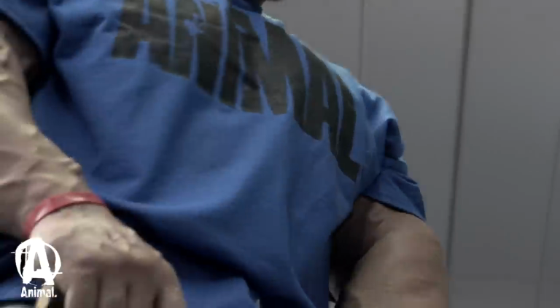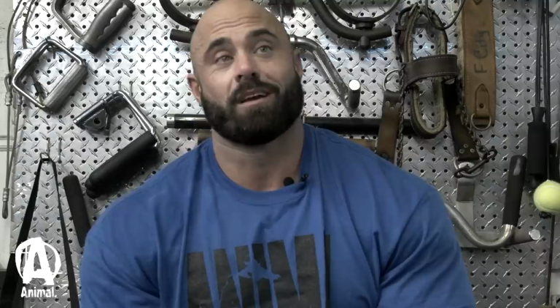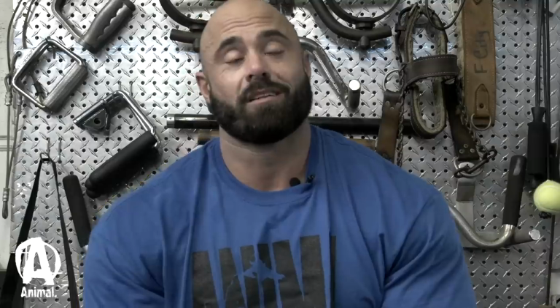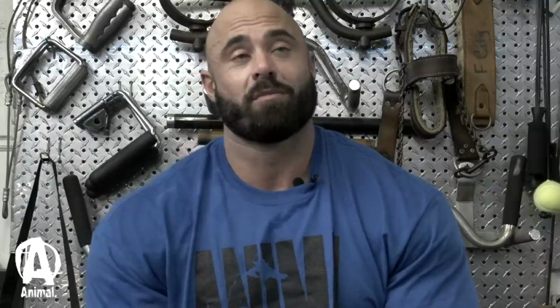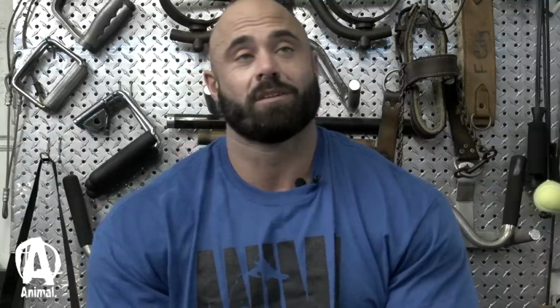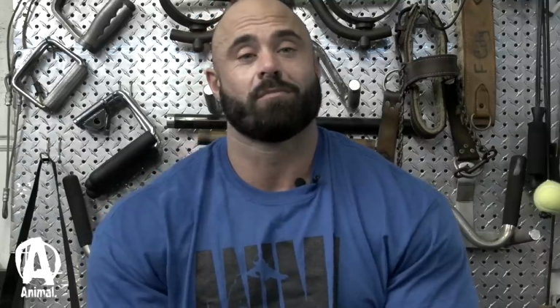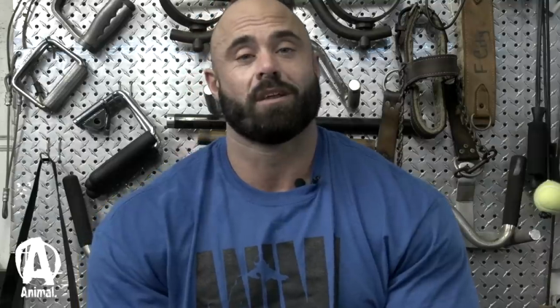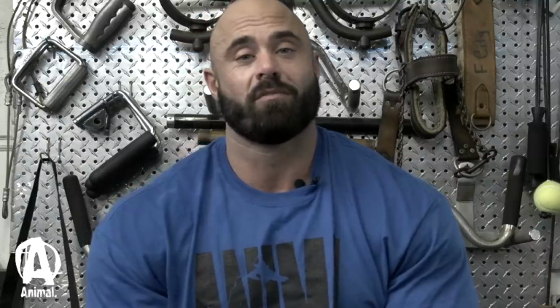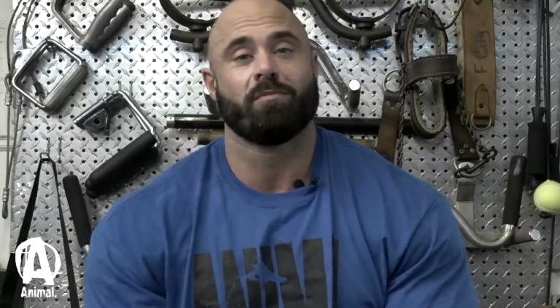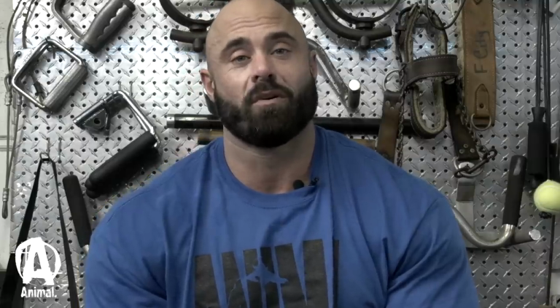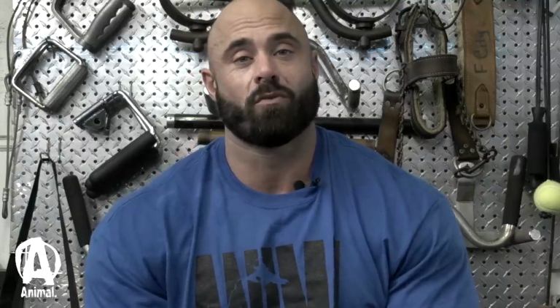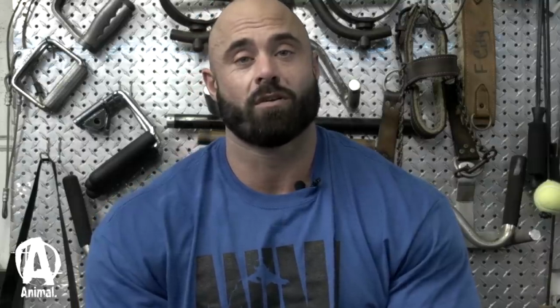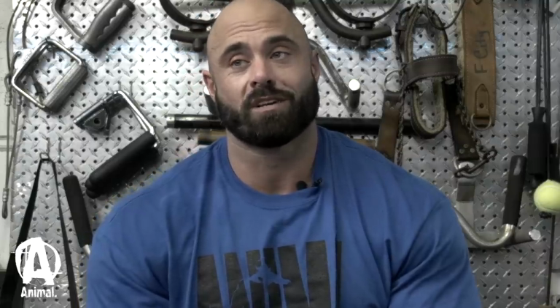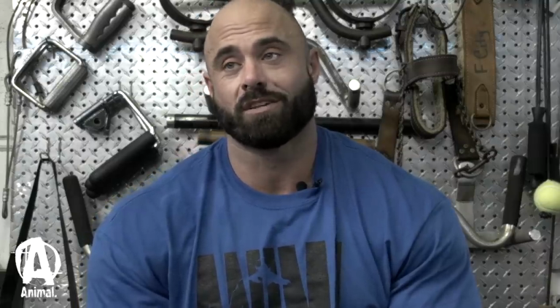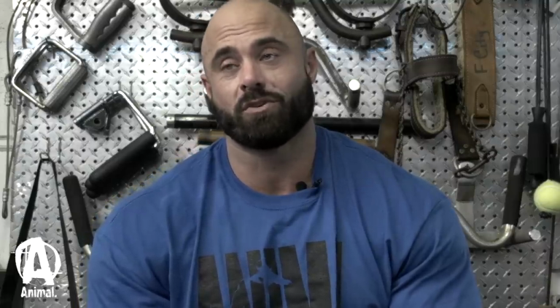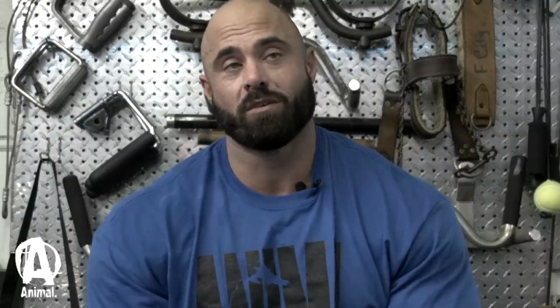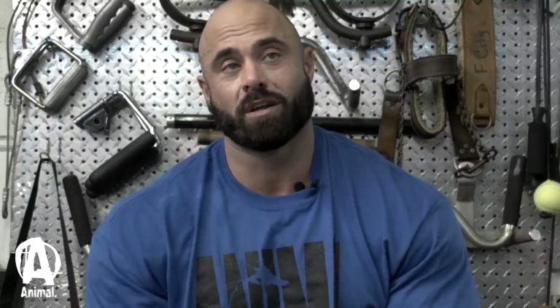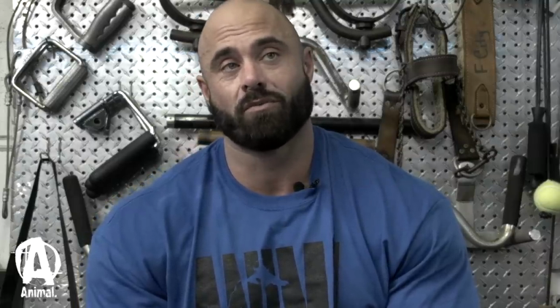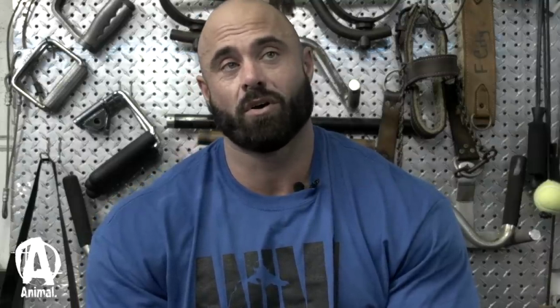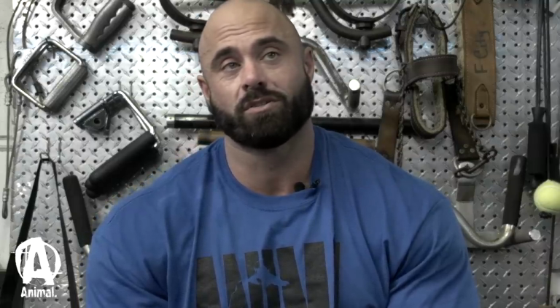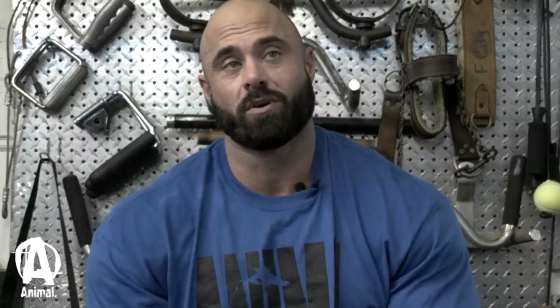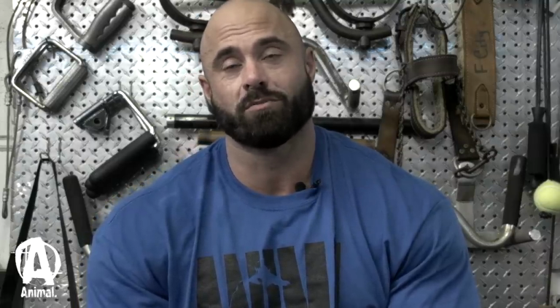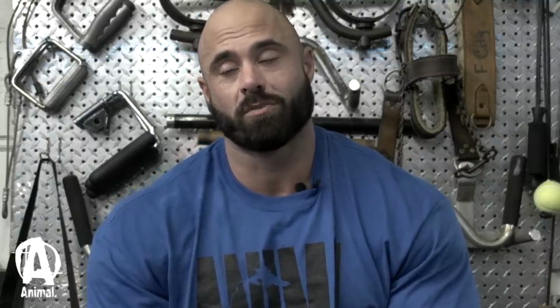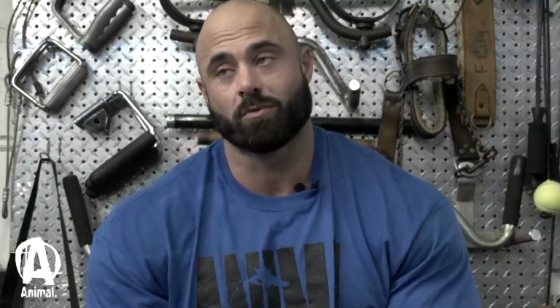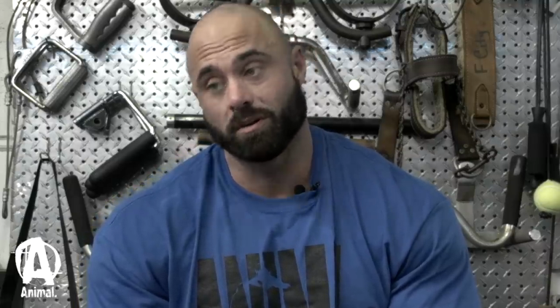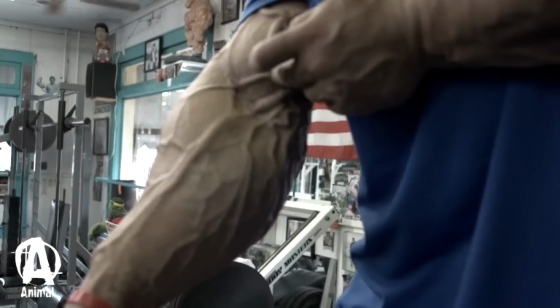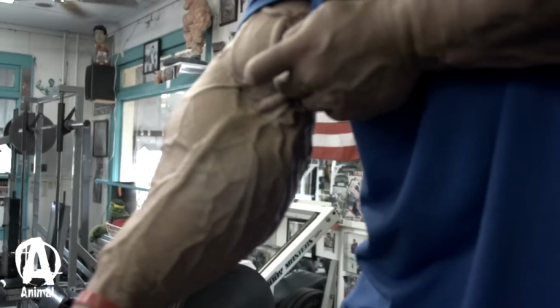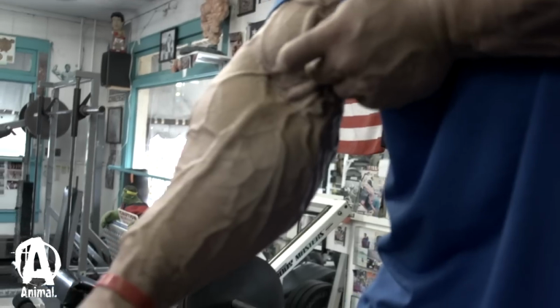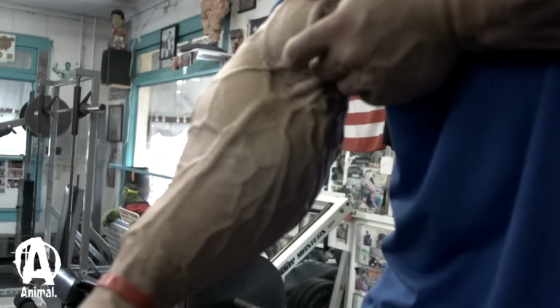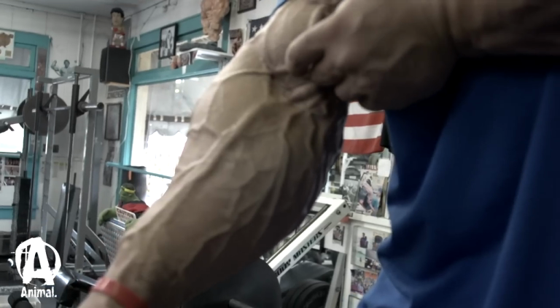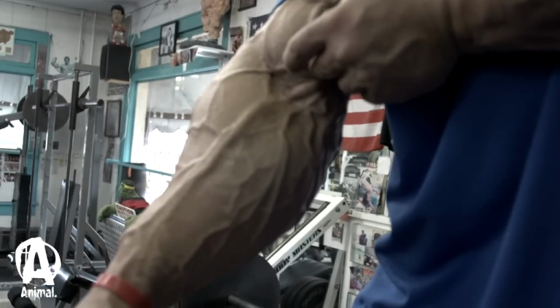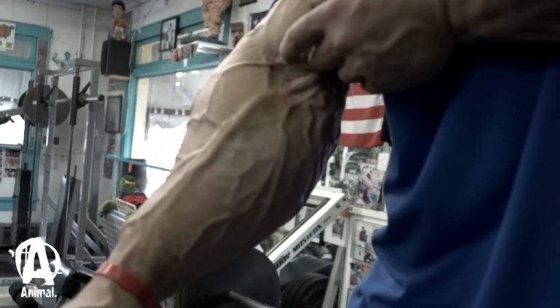I get a lot of people that tell me they don't have forearms and I say, do you train them? They go, no, I just do arms. I'm like, well, there you go — you need to train them.